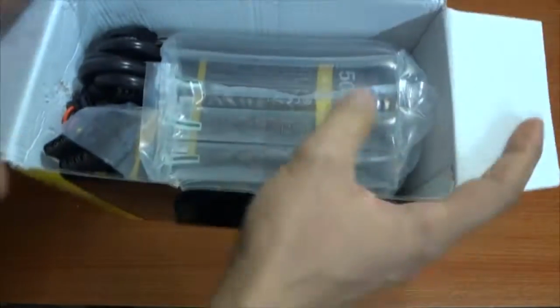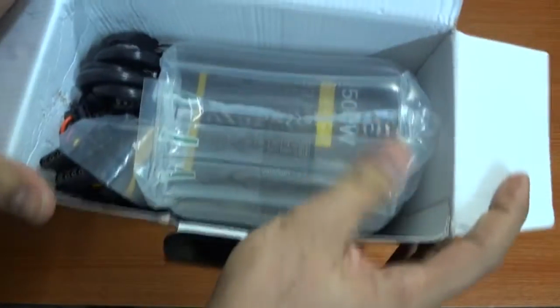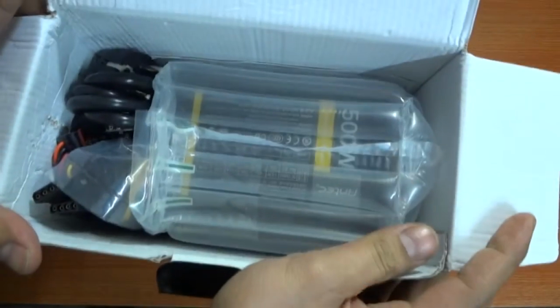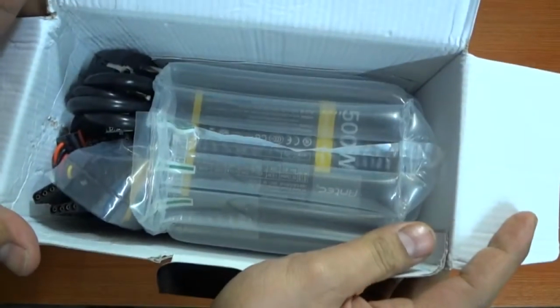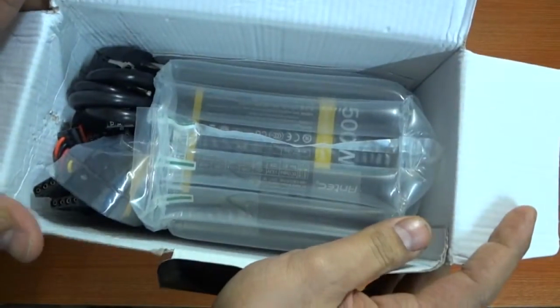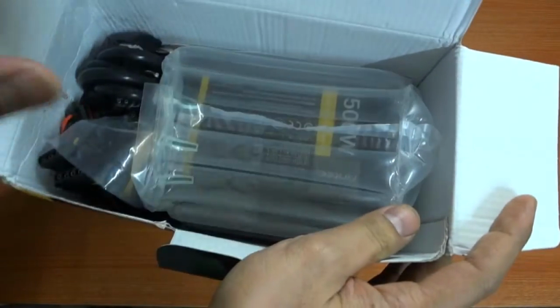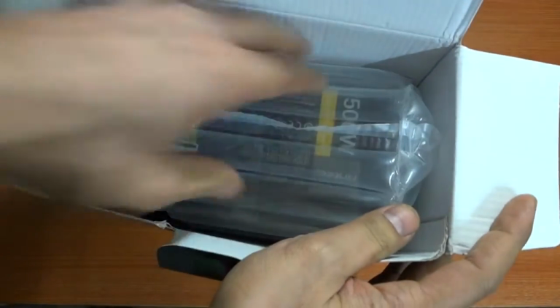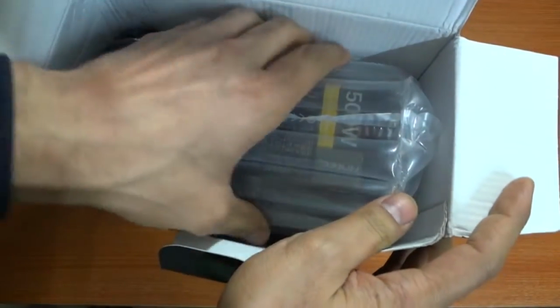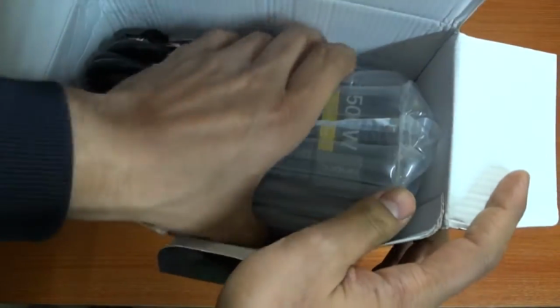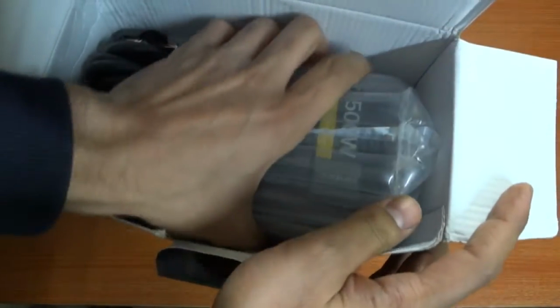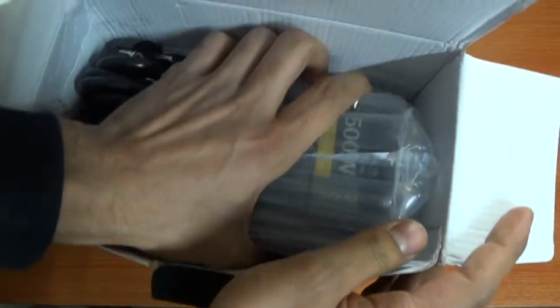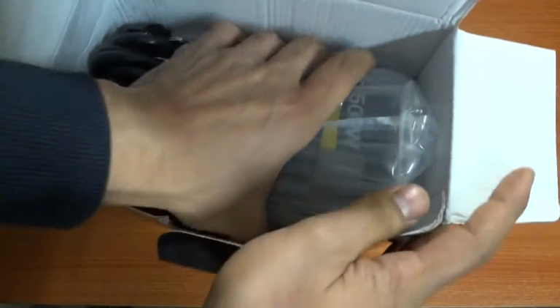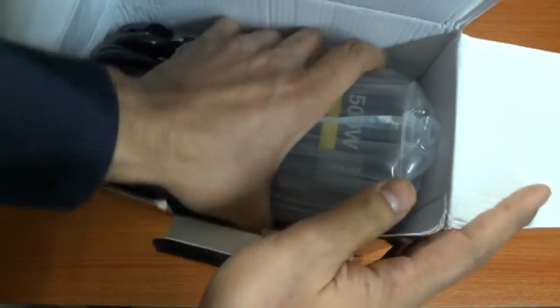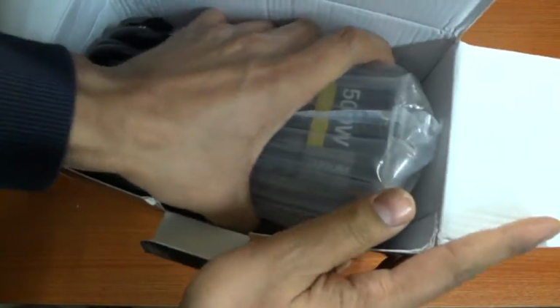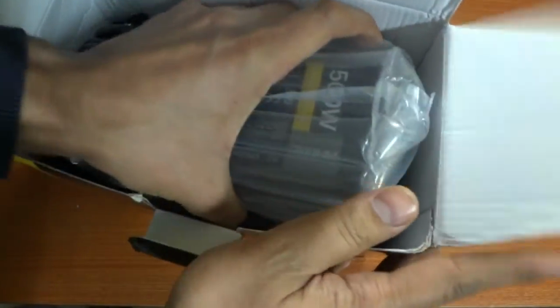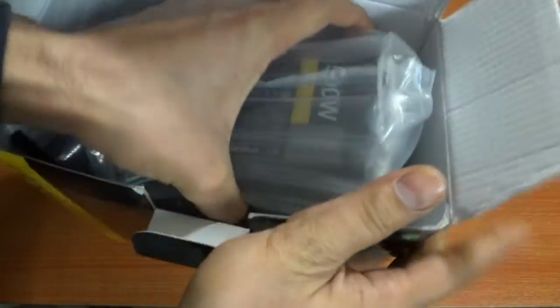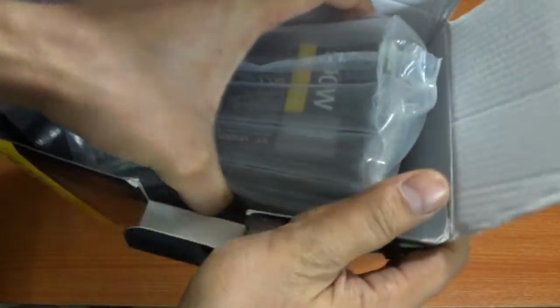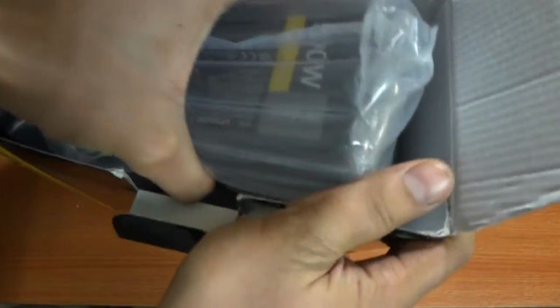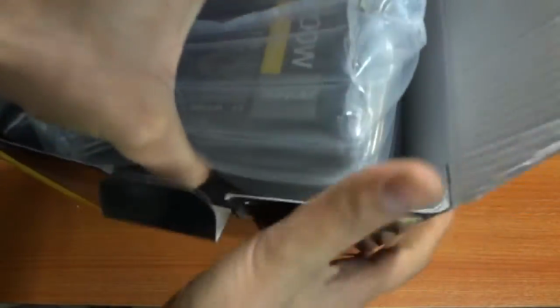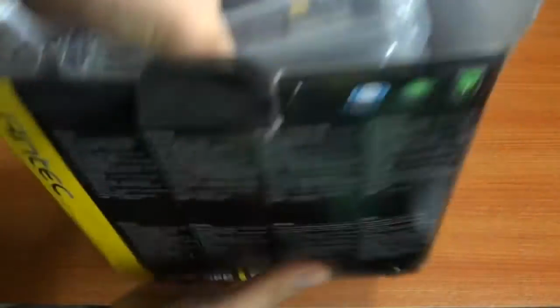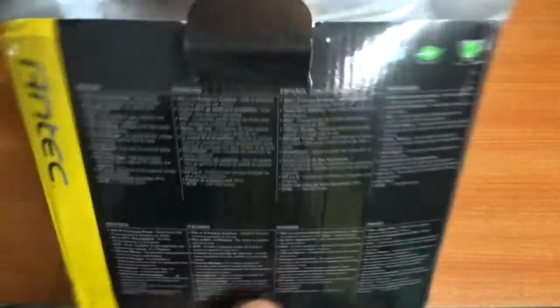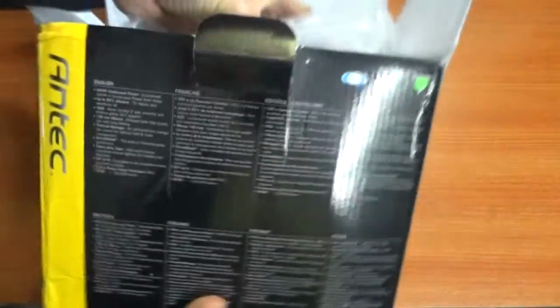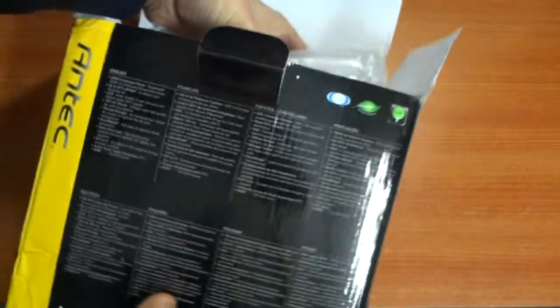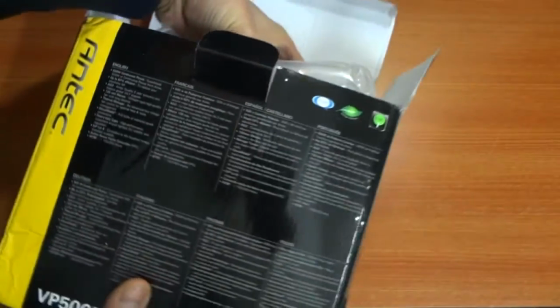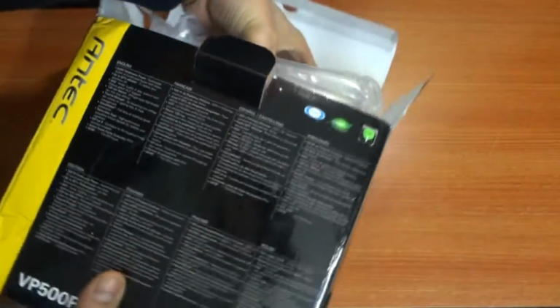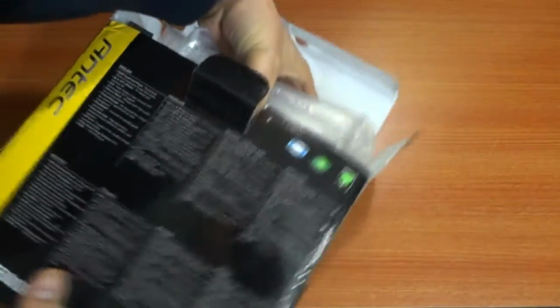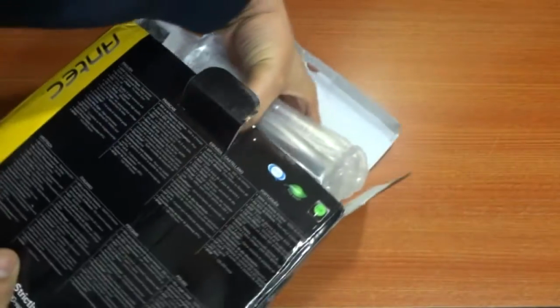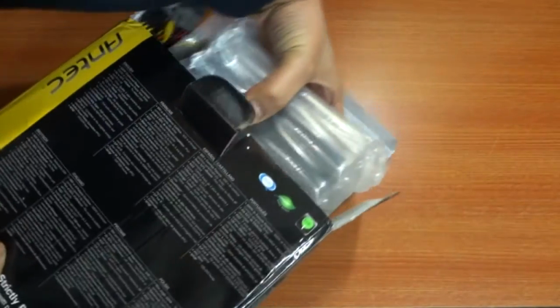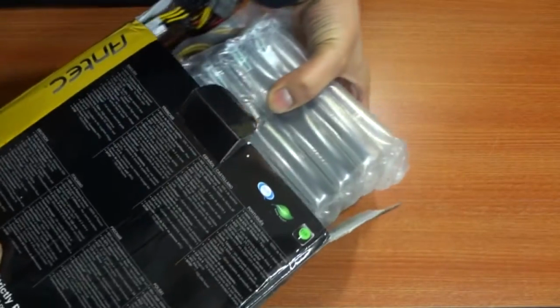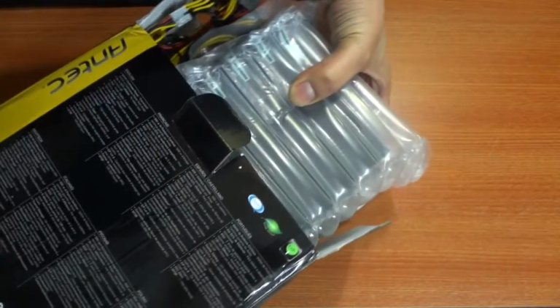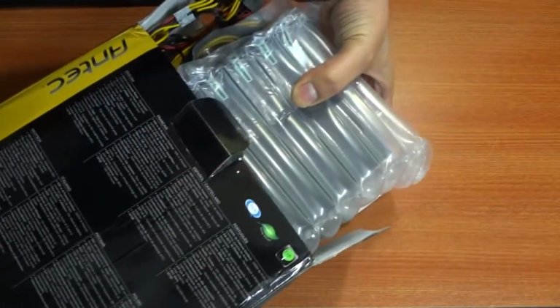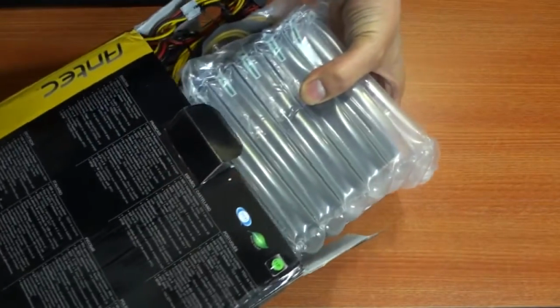Once you open the box, you'll notice the PSU is covered with a protective bubble wrap to protect it from bumps and bruises.